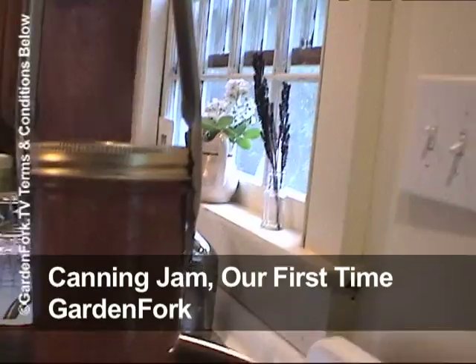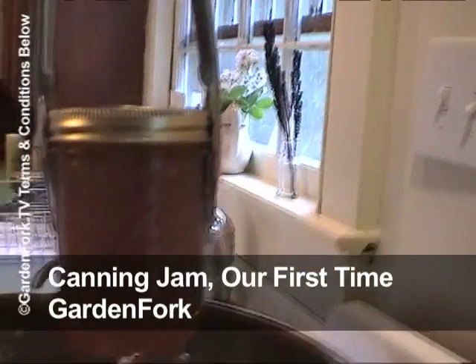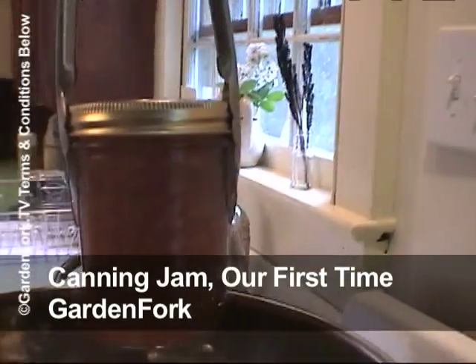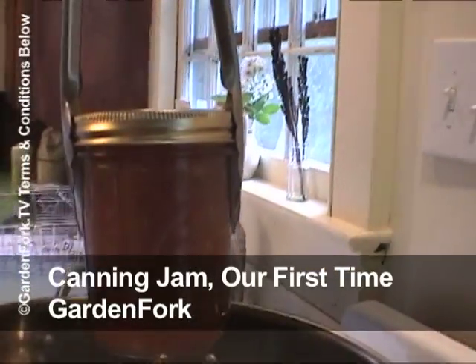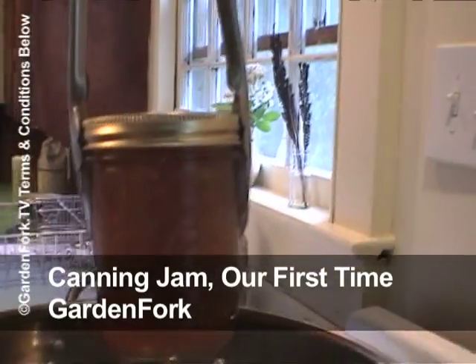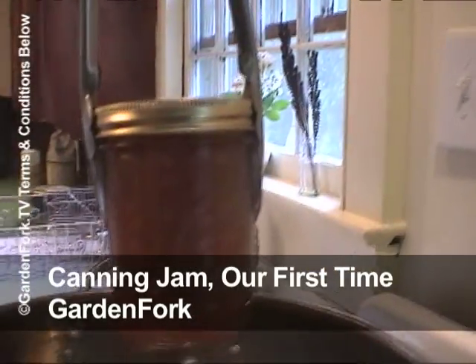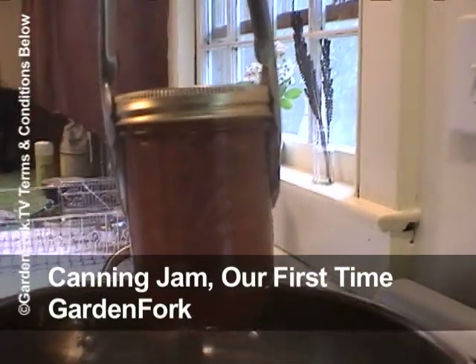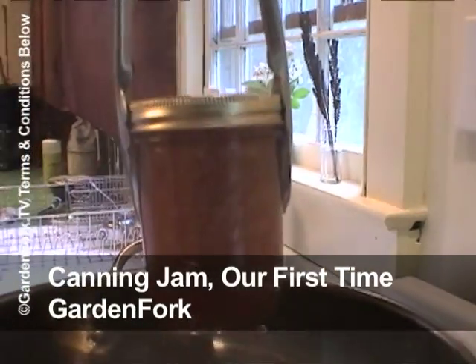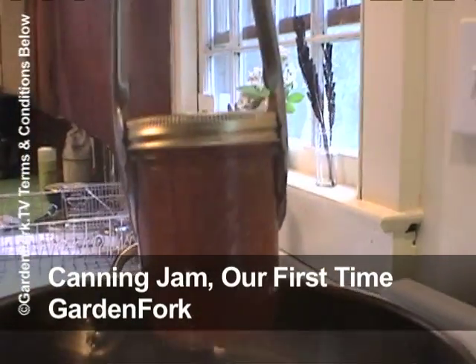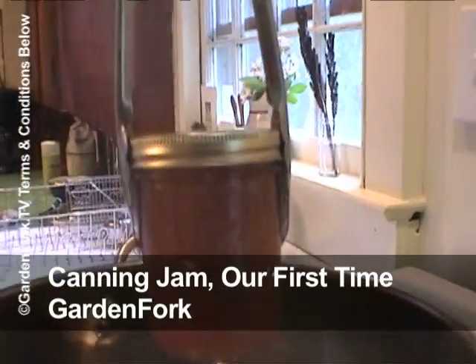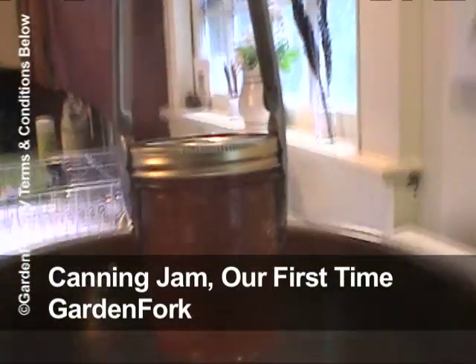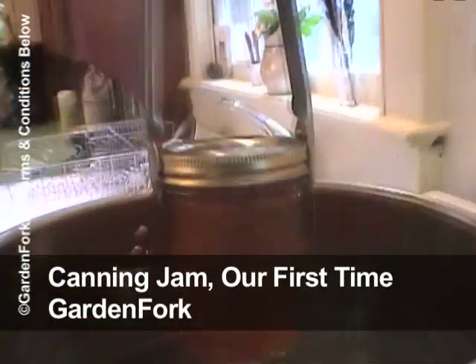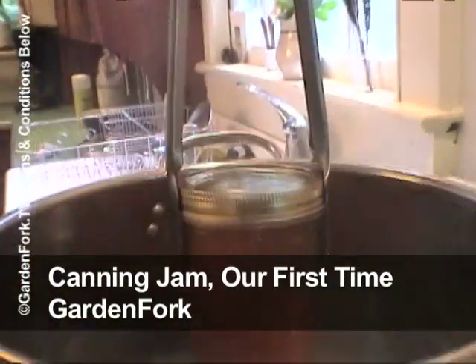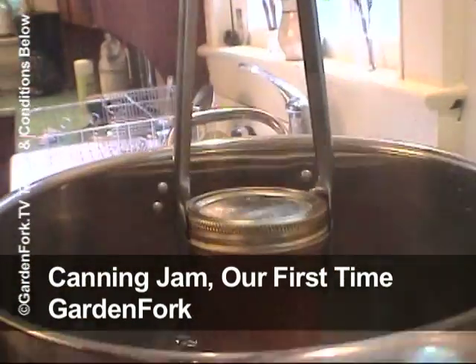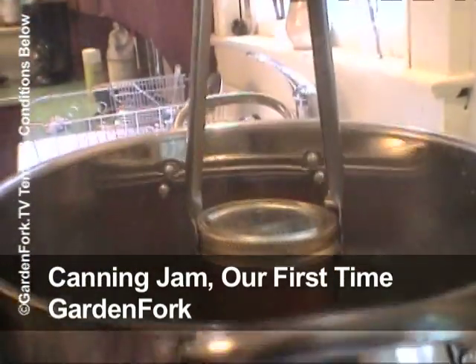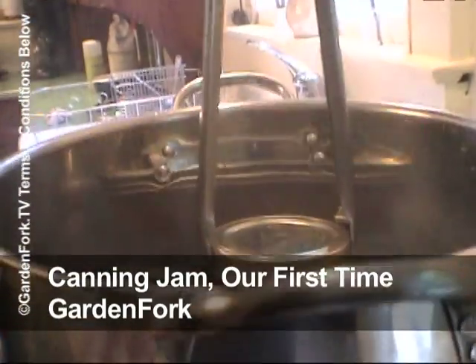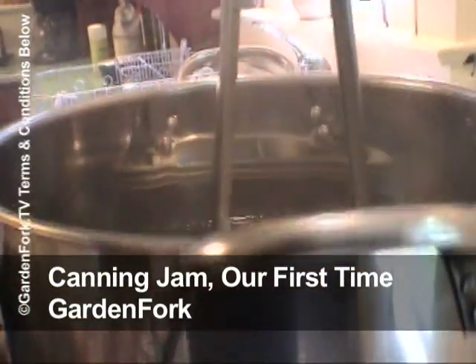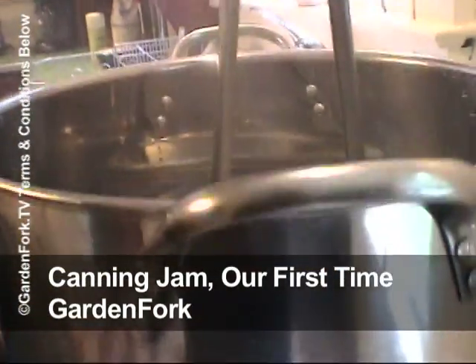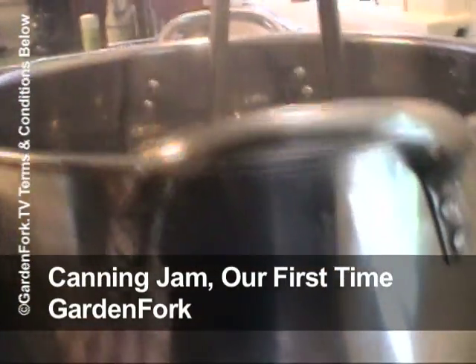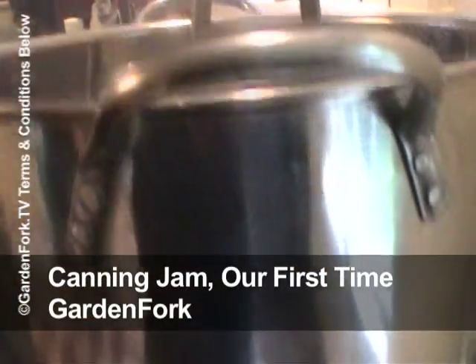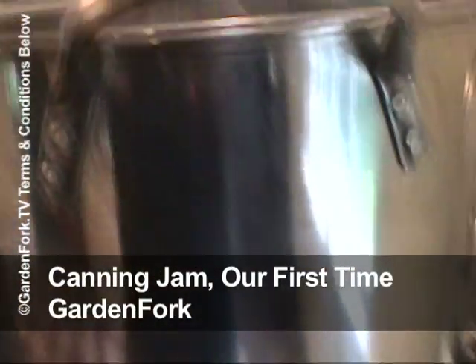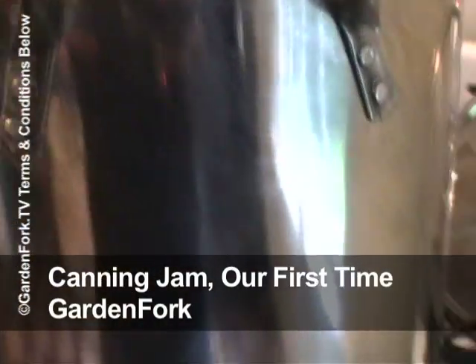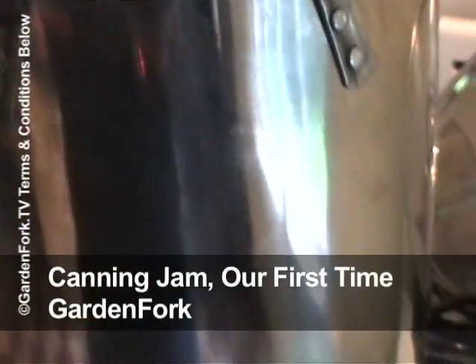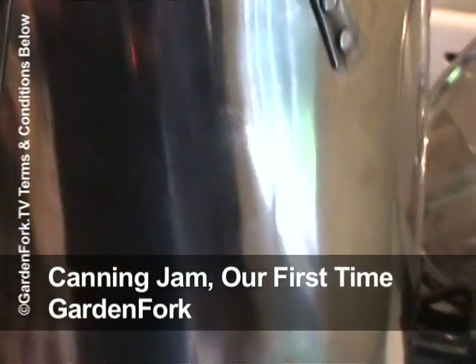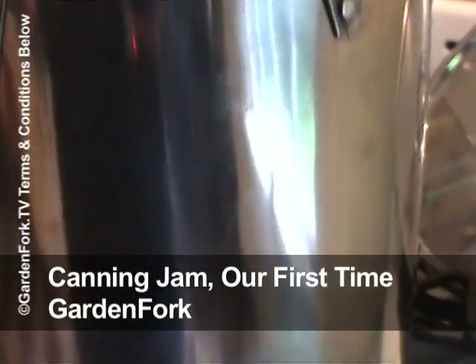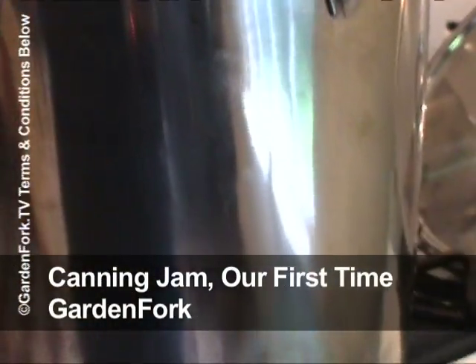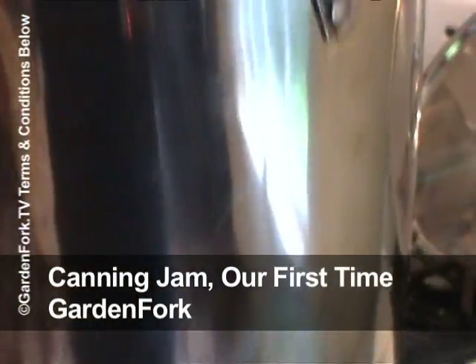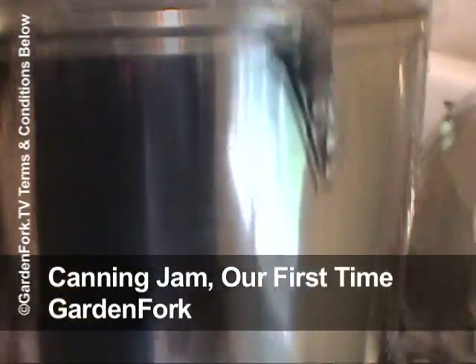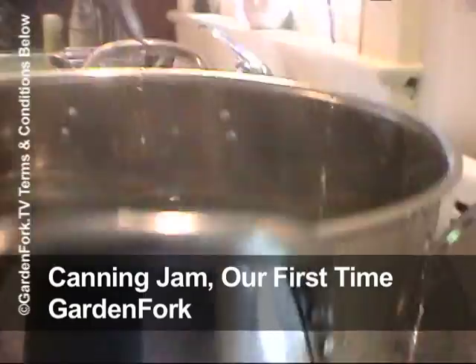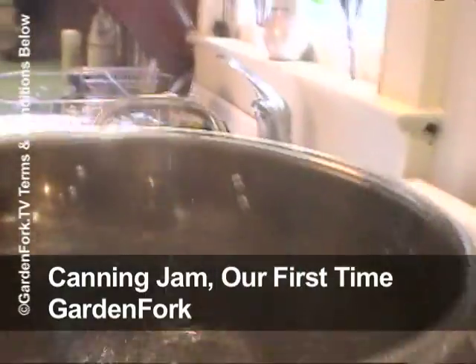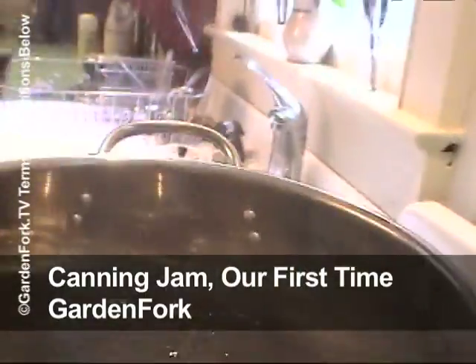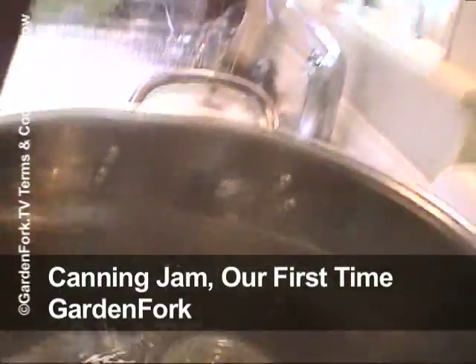Today on GardenFork, a really fun video about us canning our first batch of rhubarb jam. Here we go.